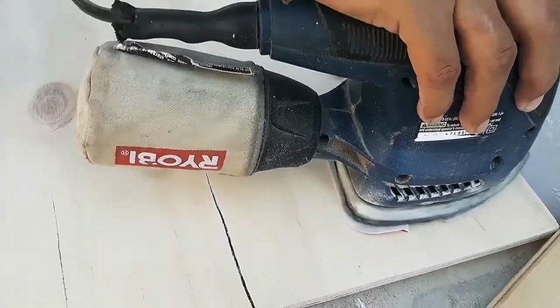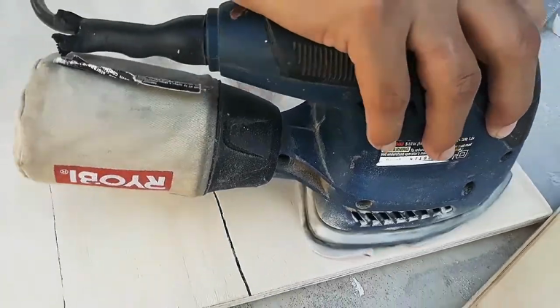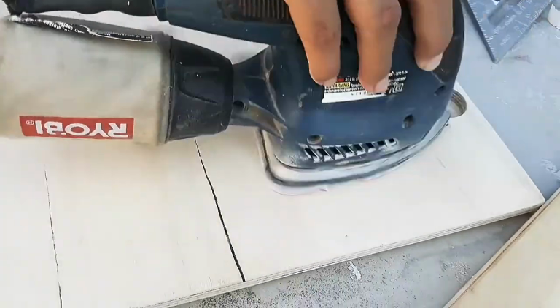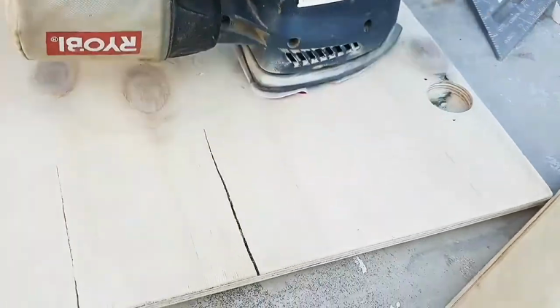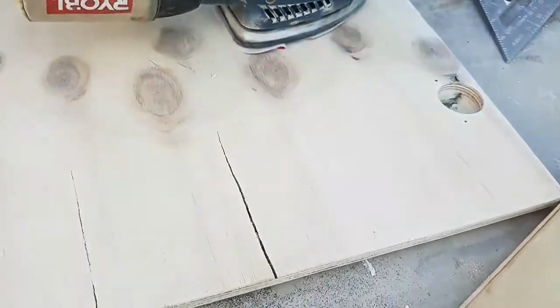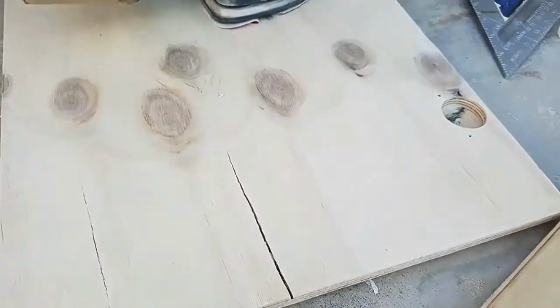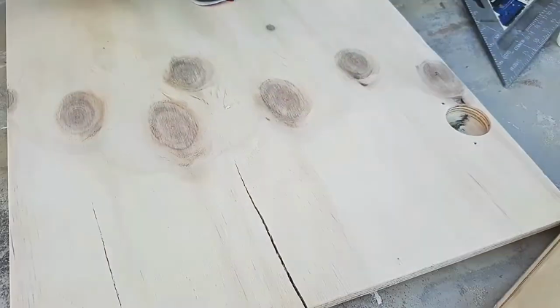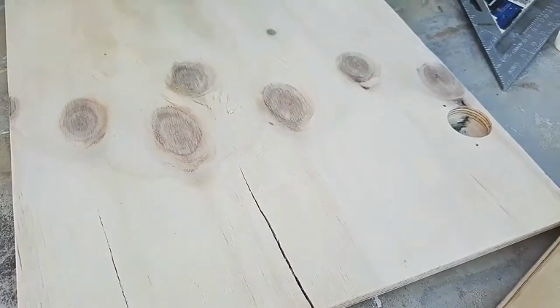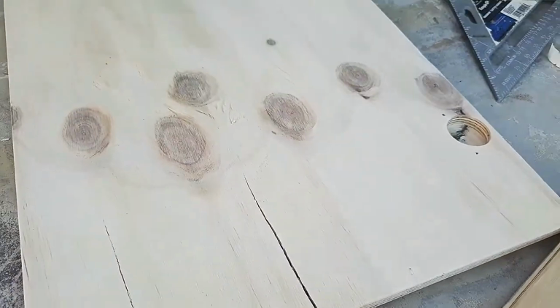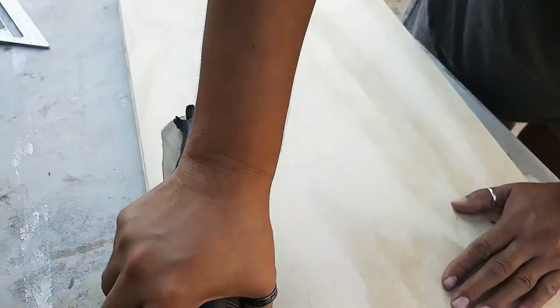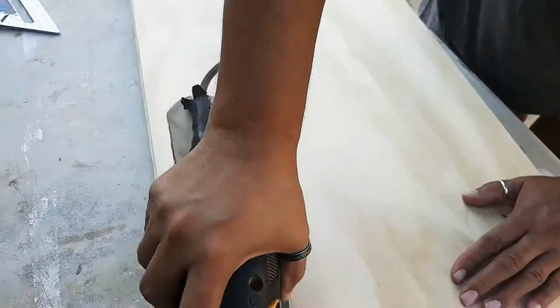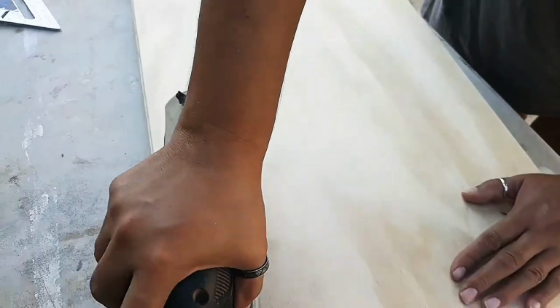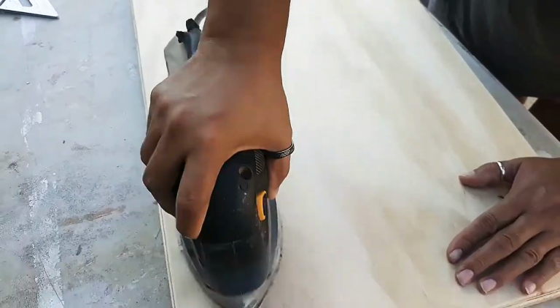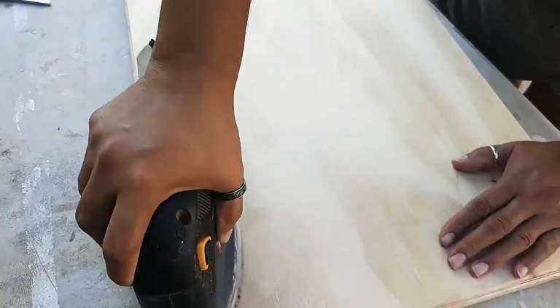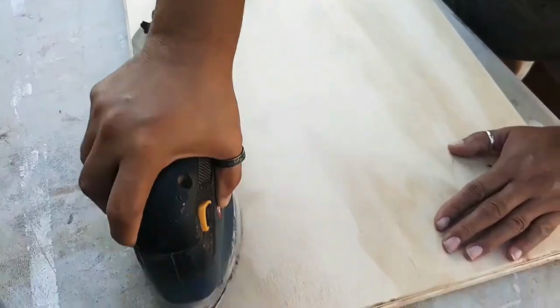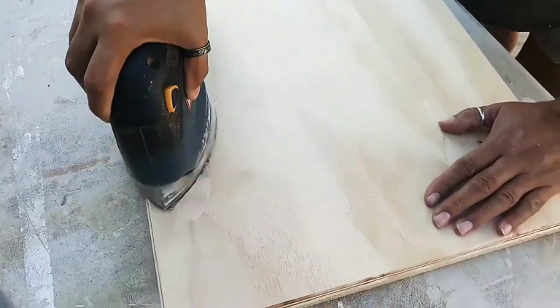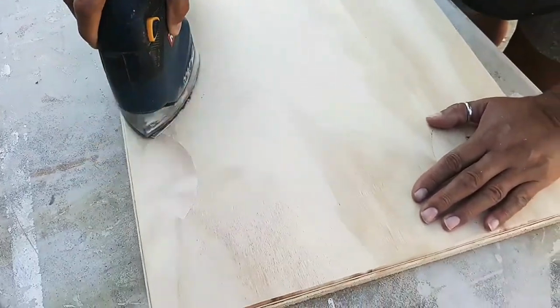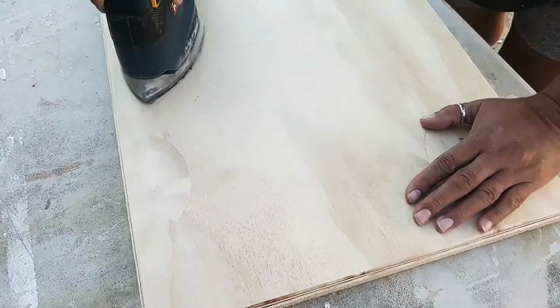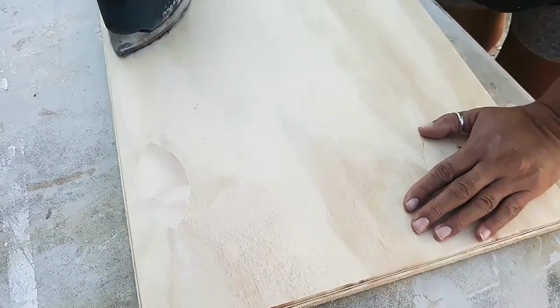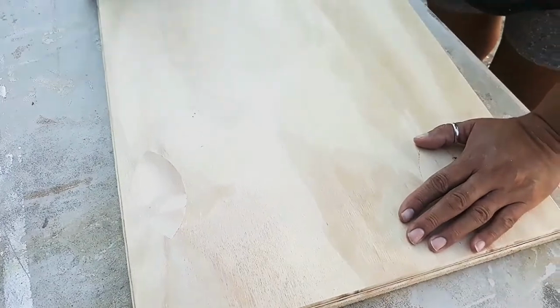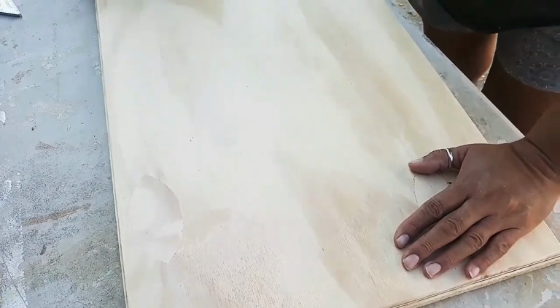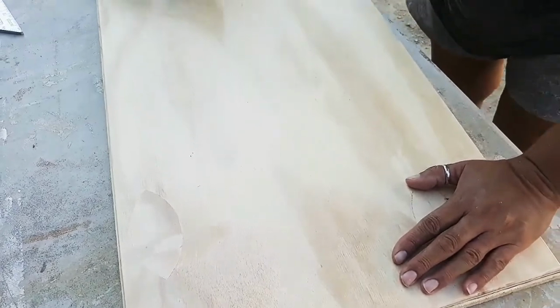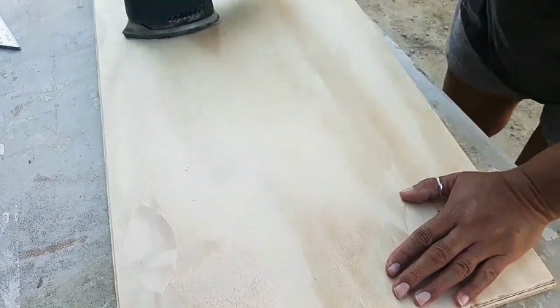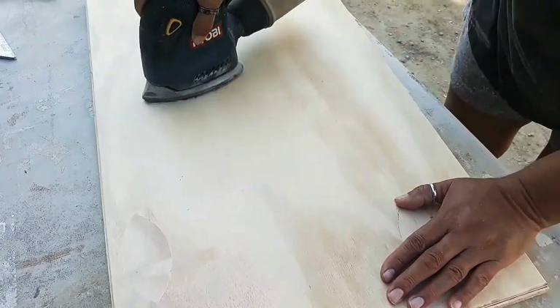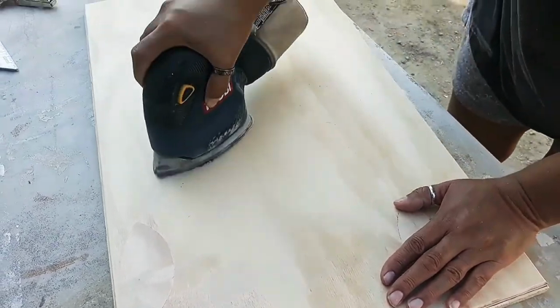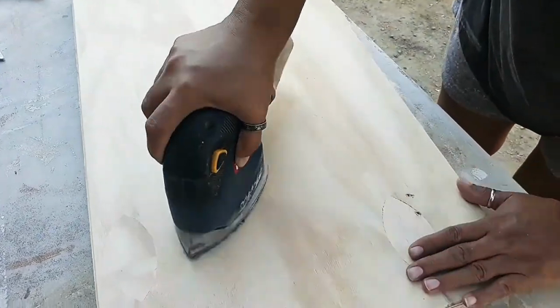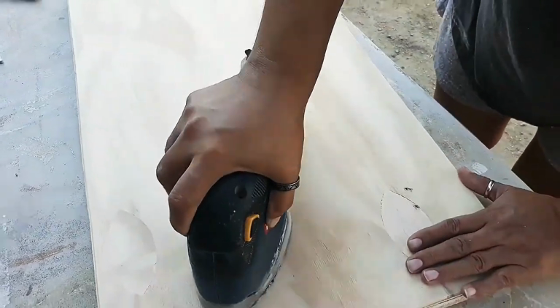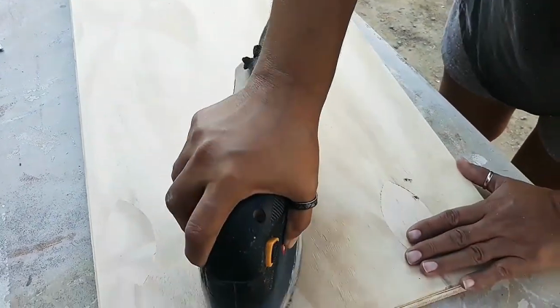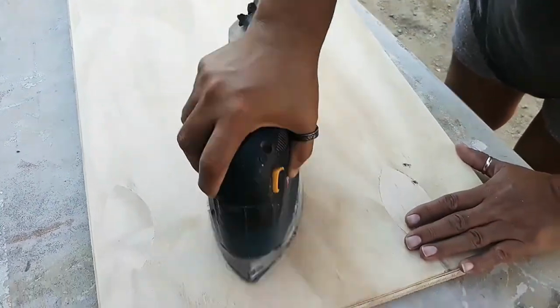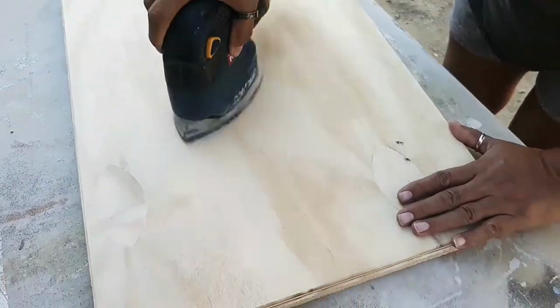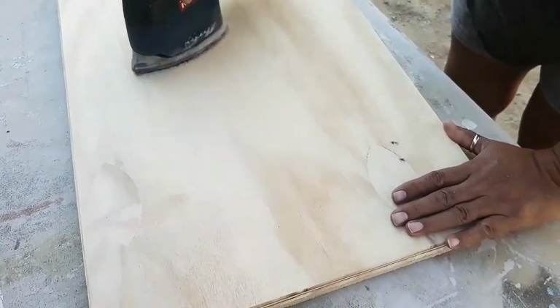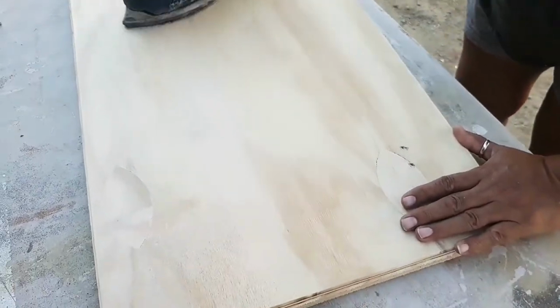Sand it down with 220 grit sandpaper, then a second pass with 320 grit.